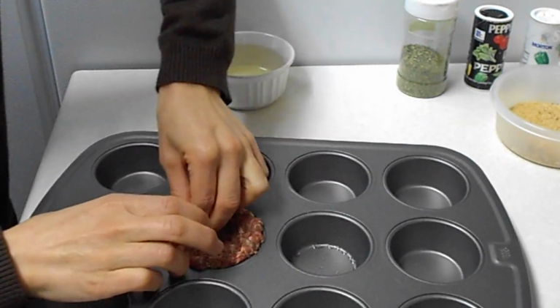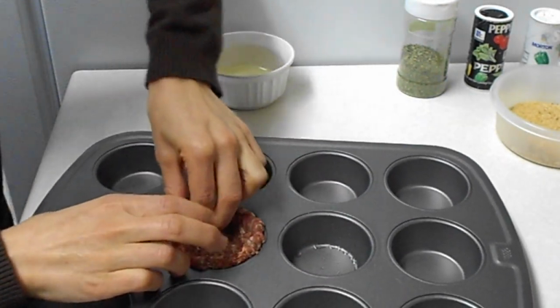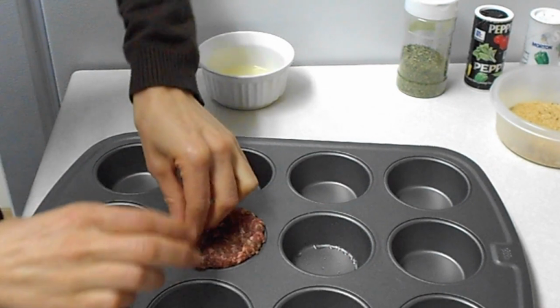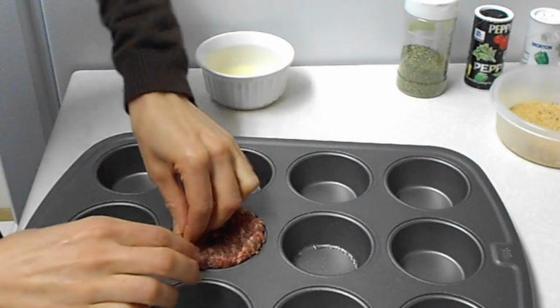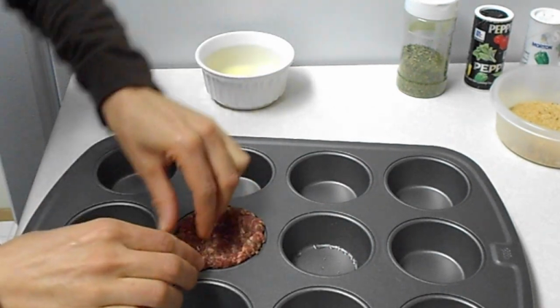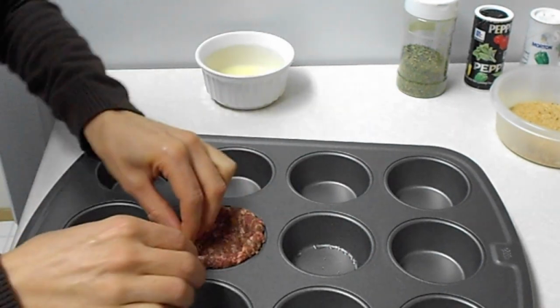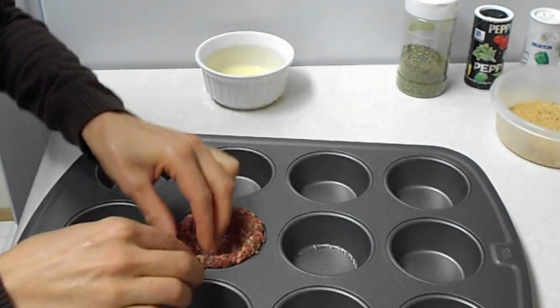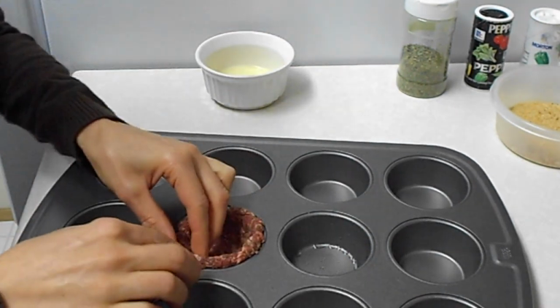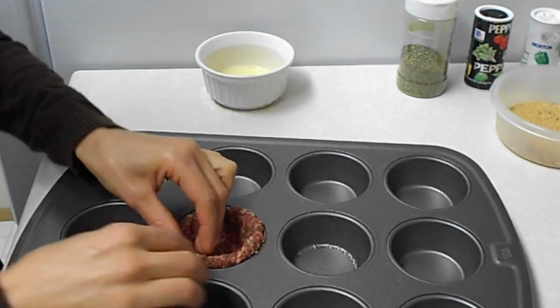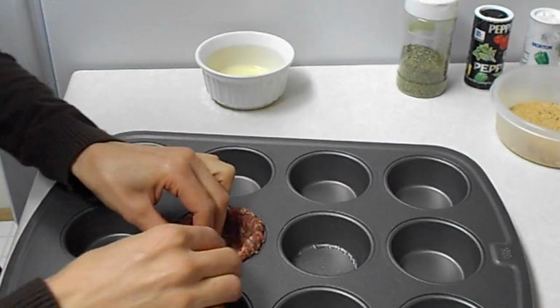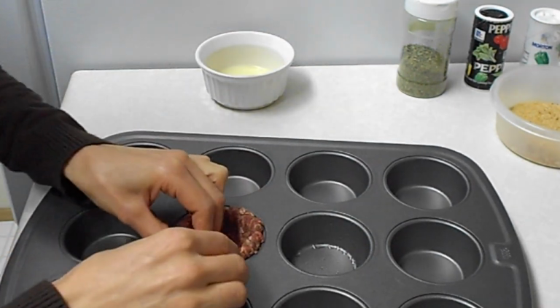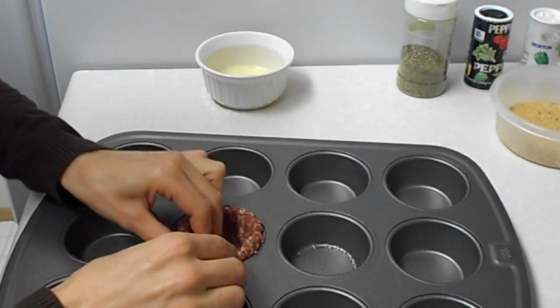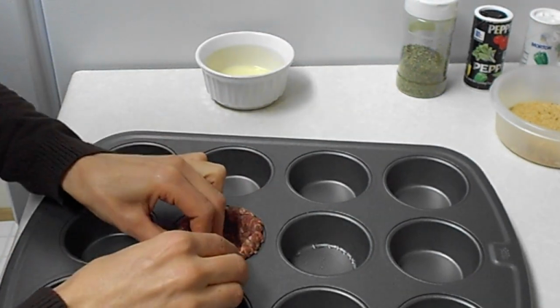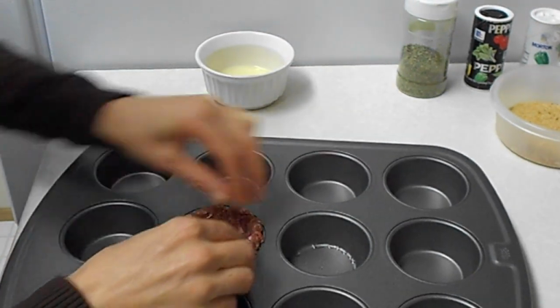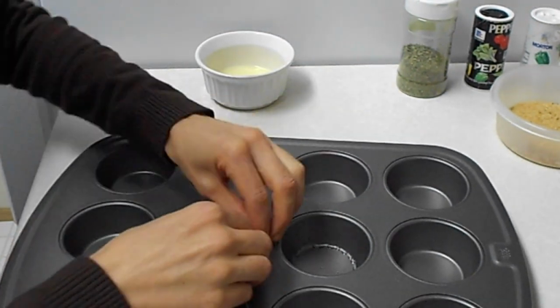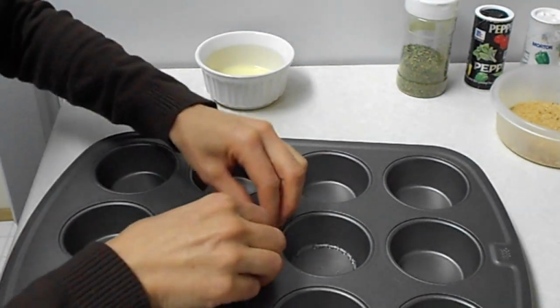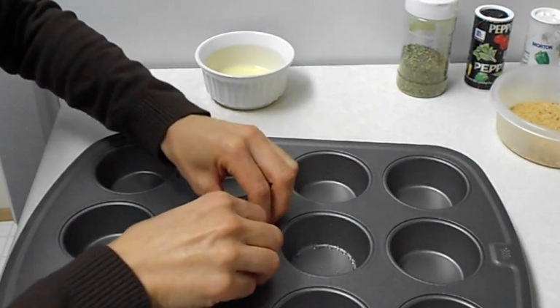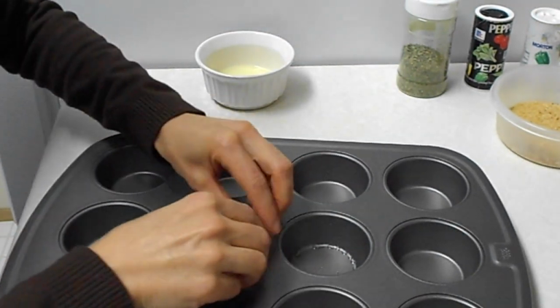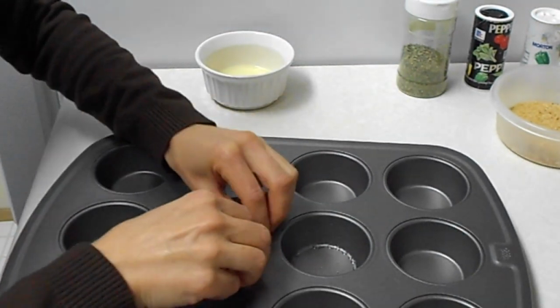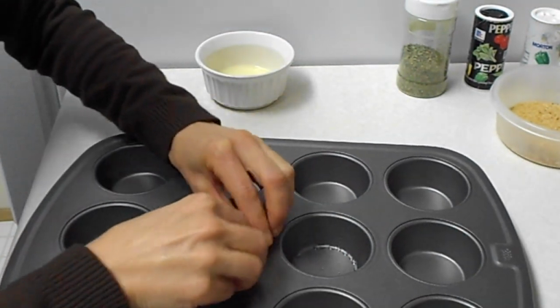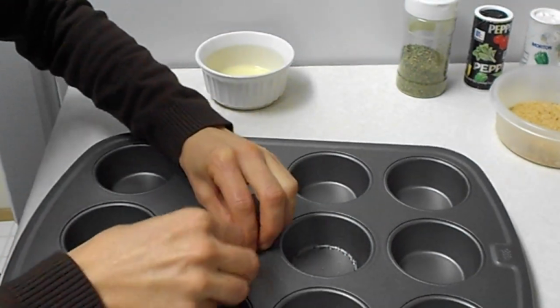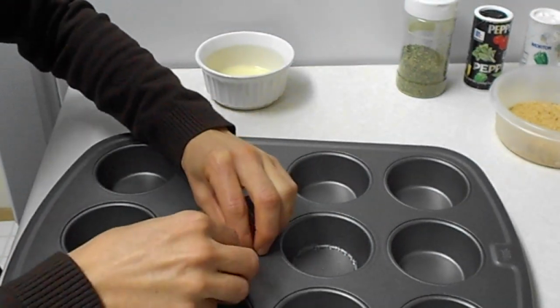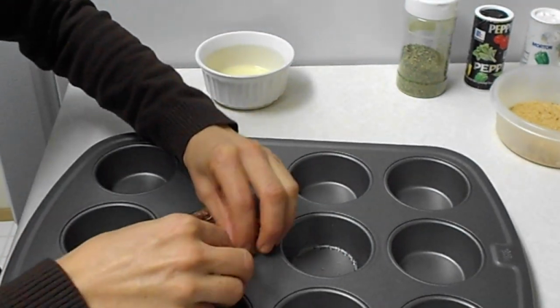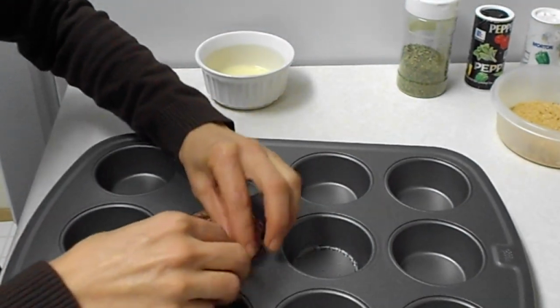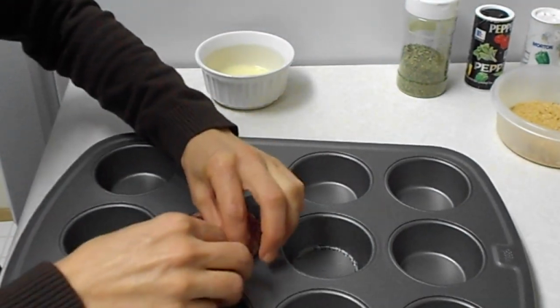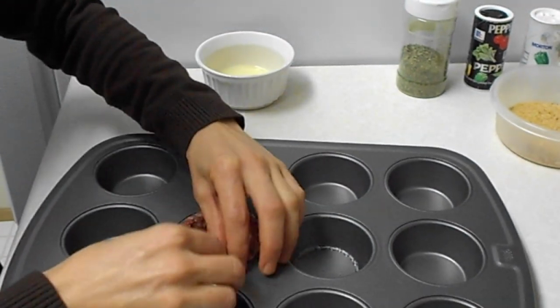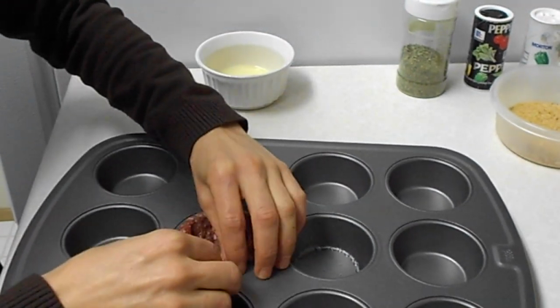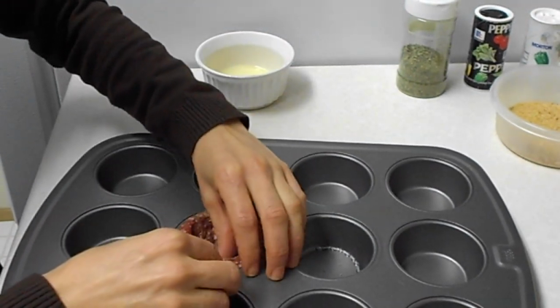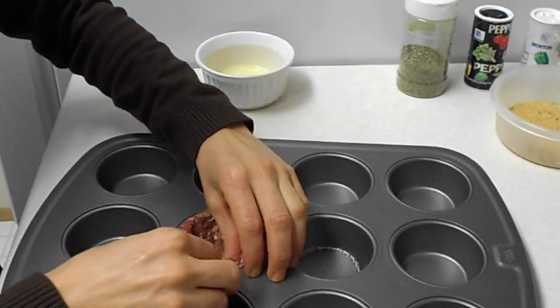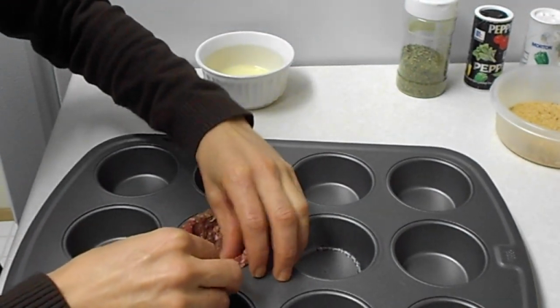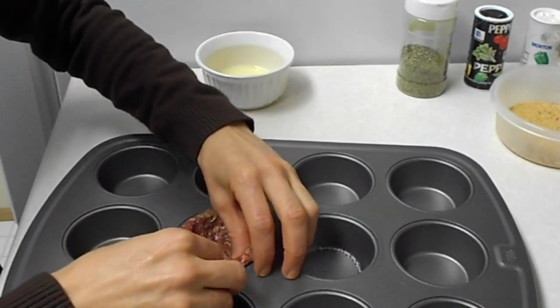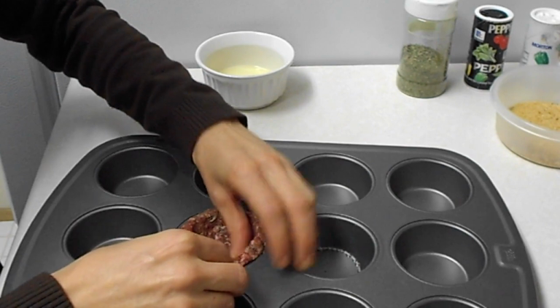Now, because I'm using a medium-sized cupcake sheet, I'm using a small-sized egg.